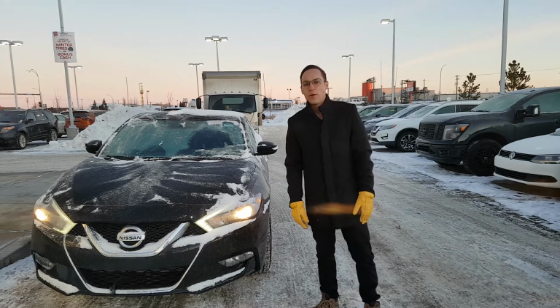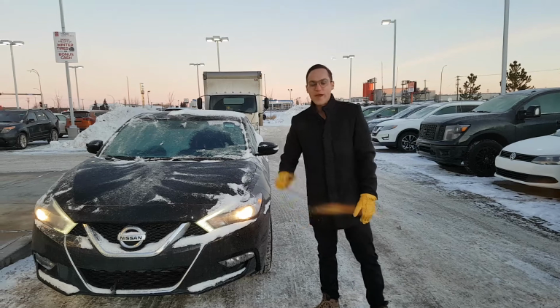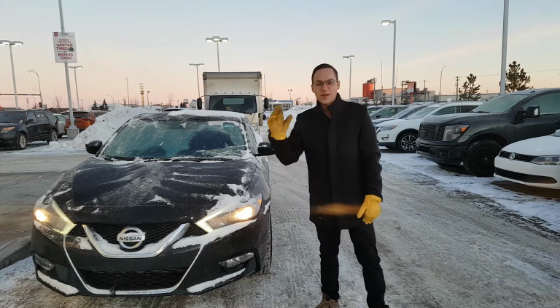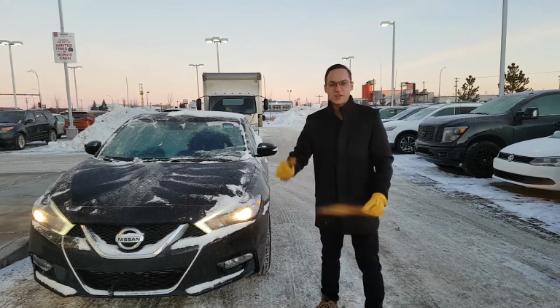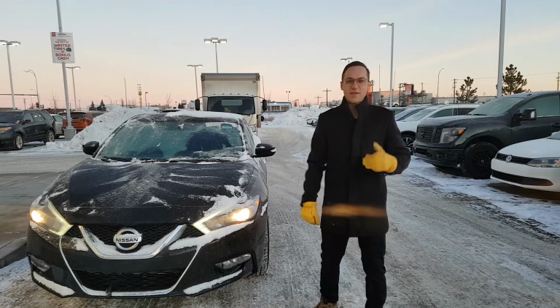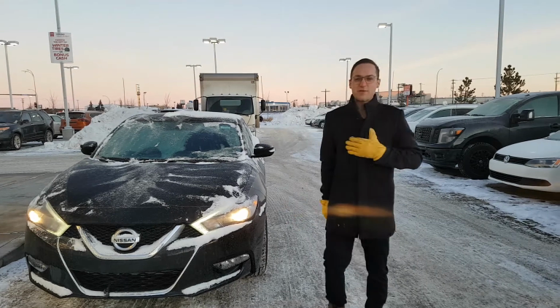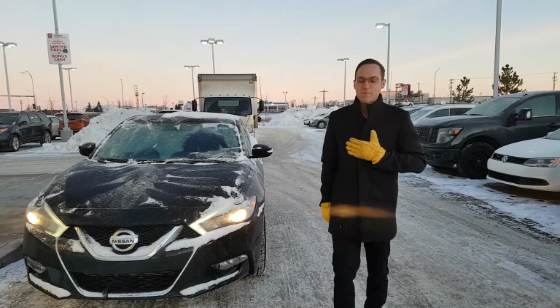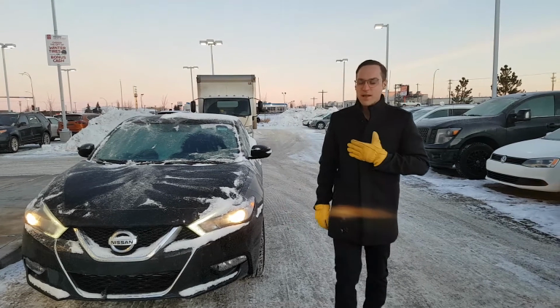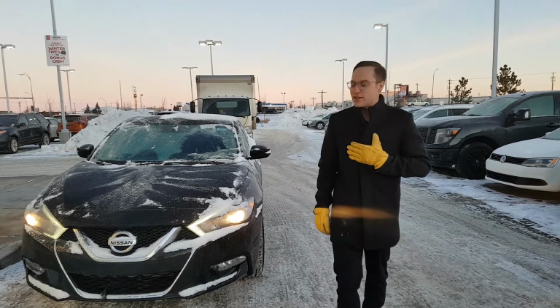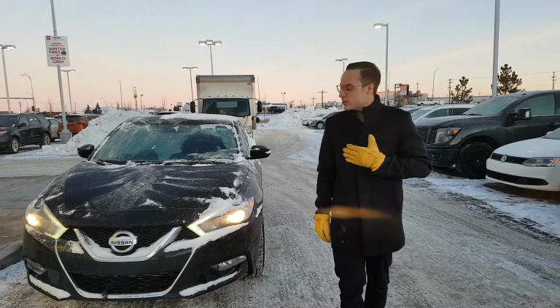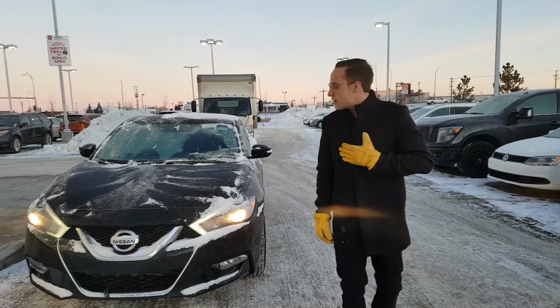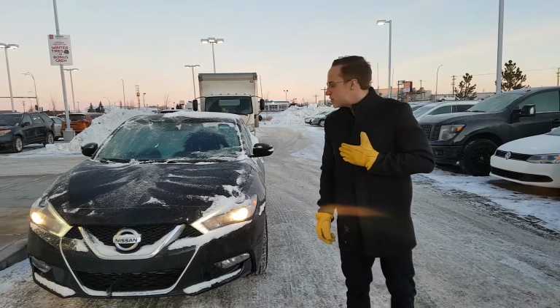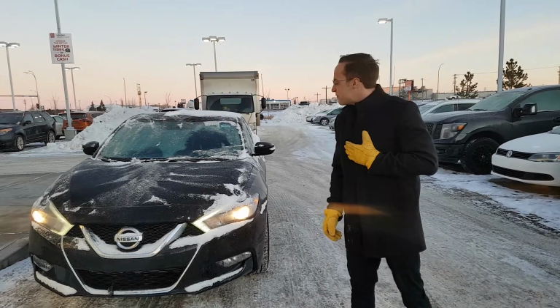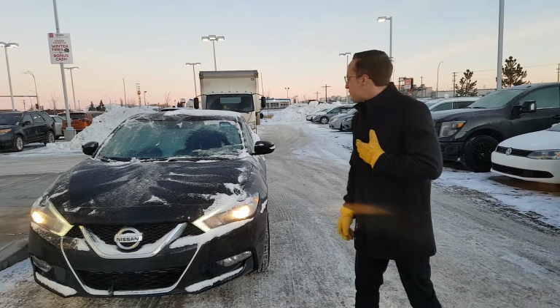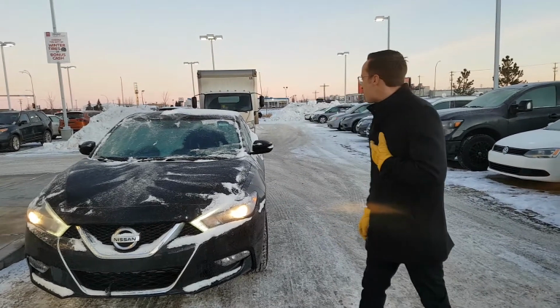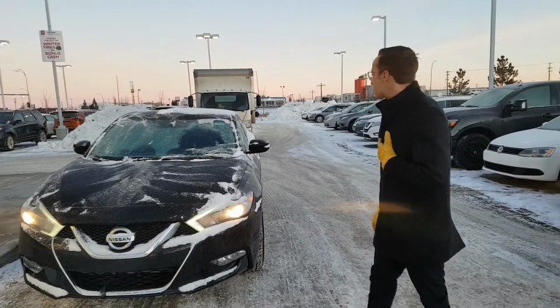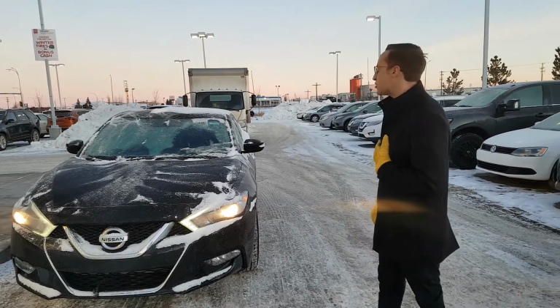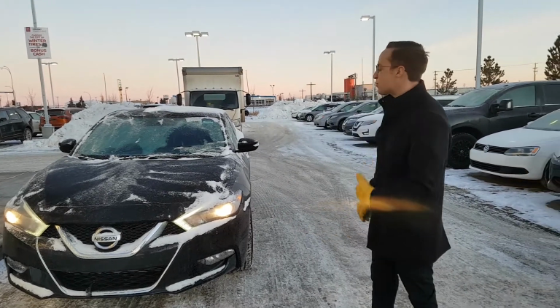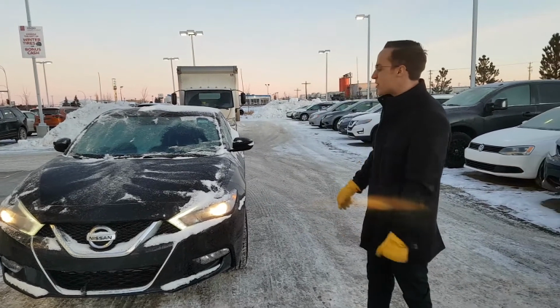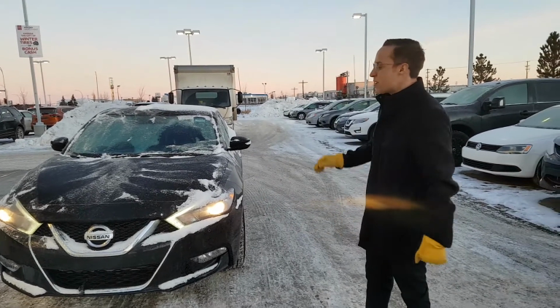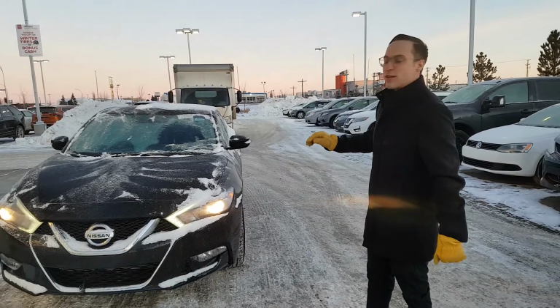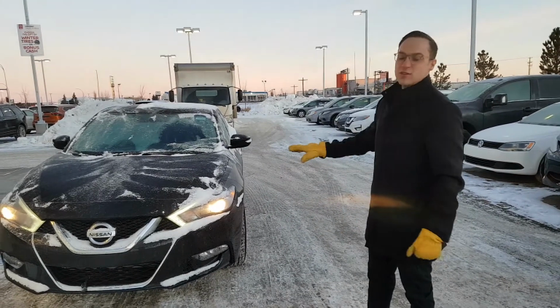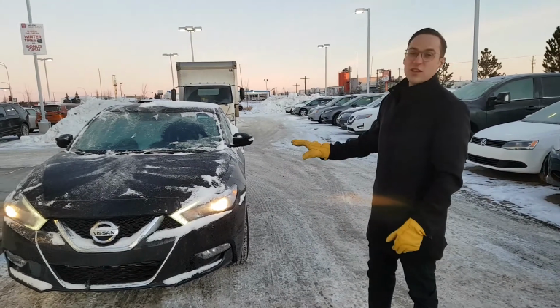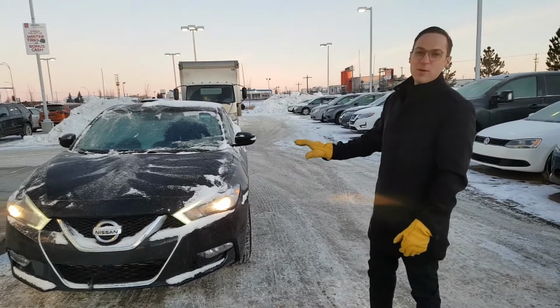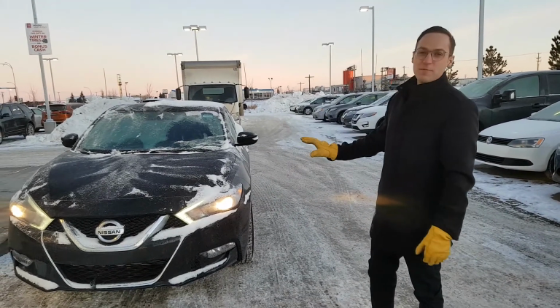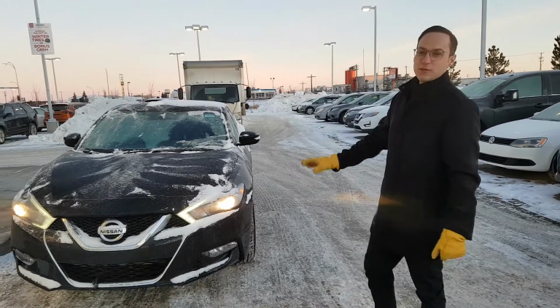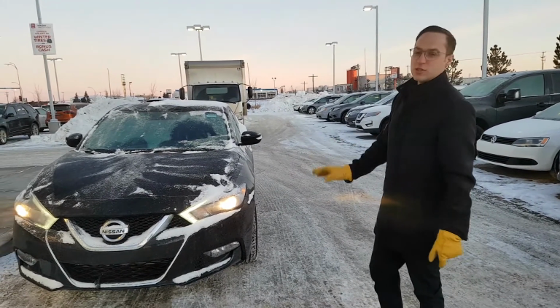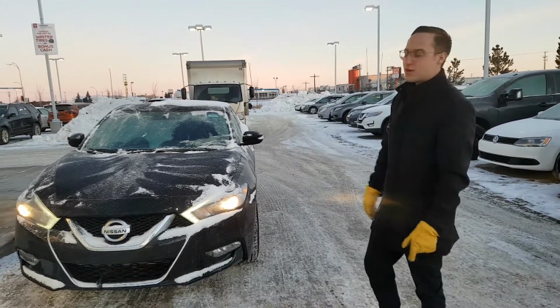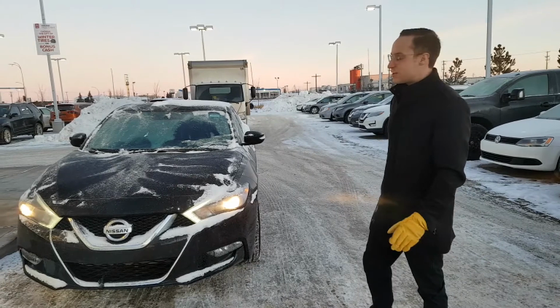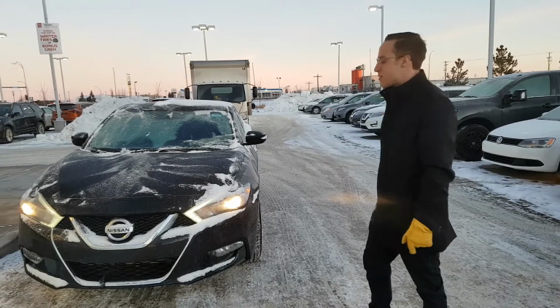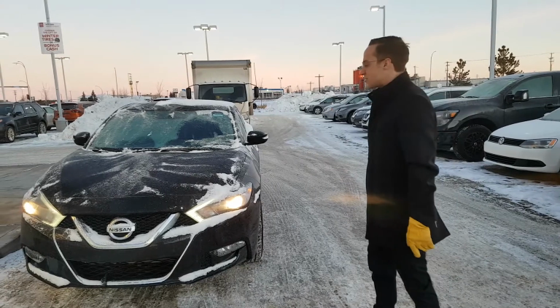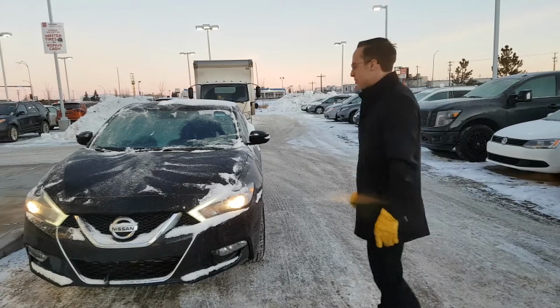Hey Chris, Devin here from LA Nissan. I received your information this morning. Looks like you might be interested in this Maxima.